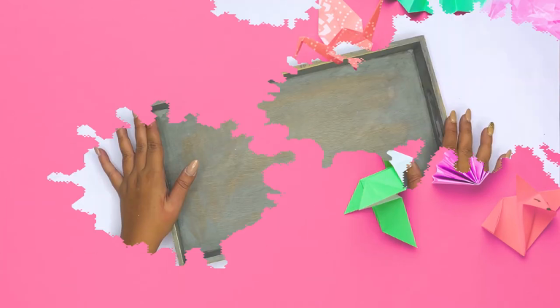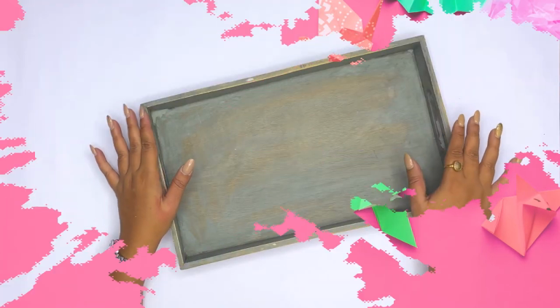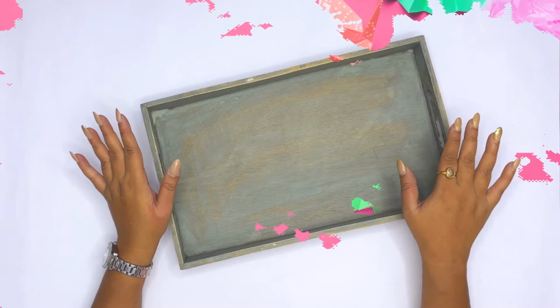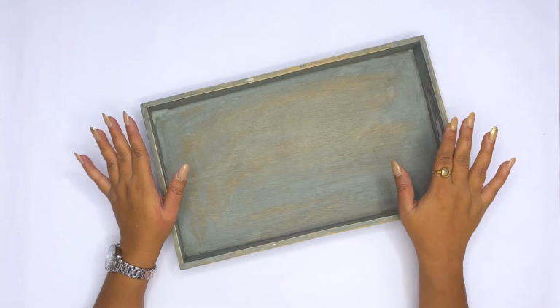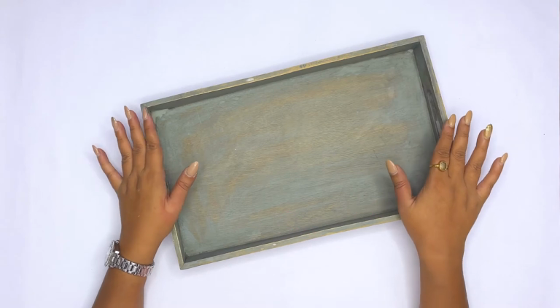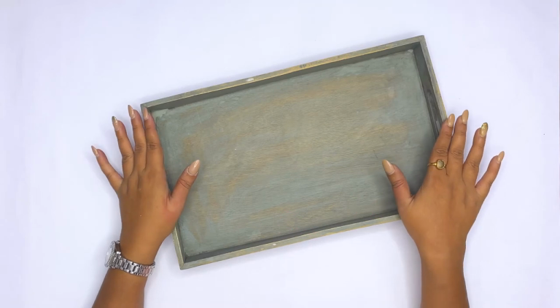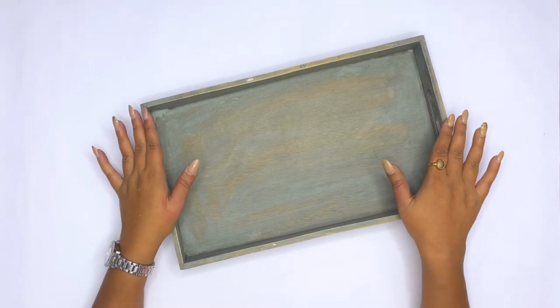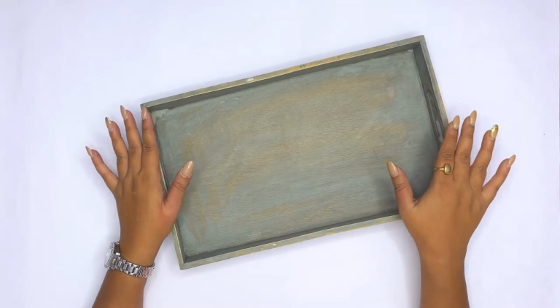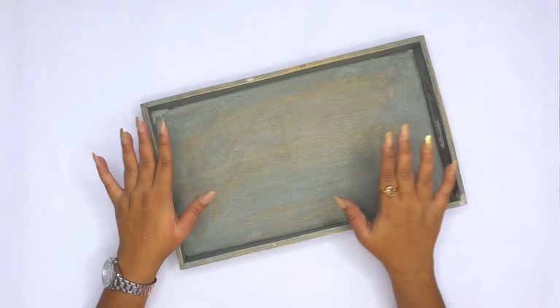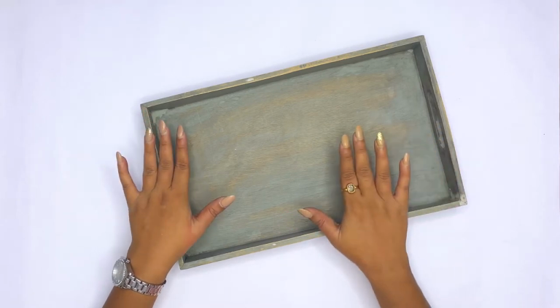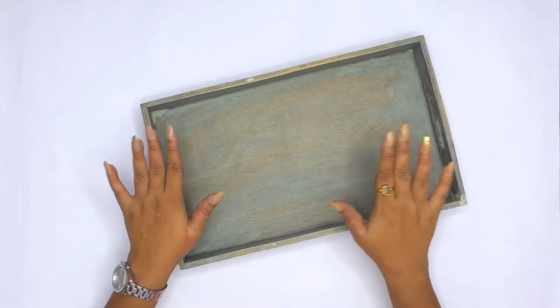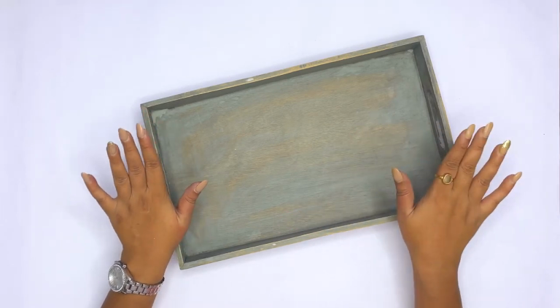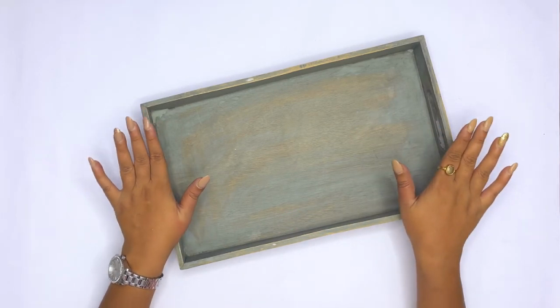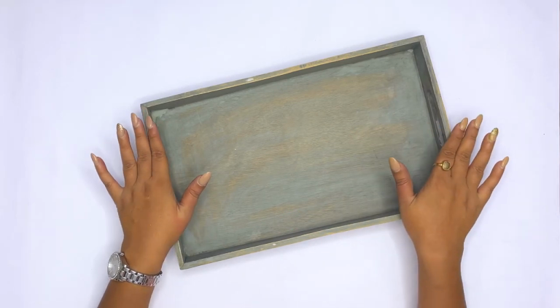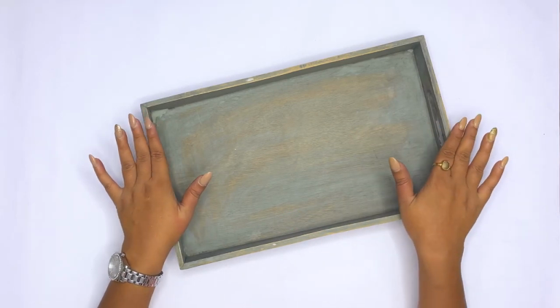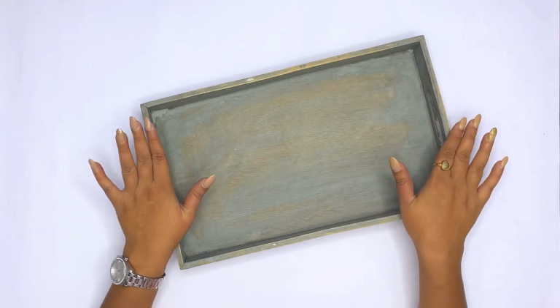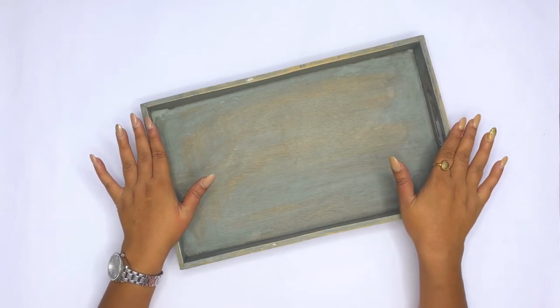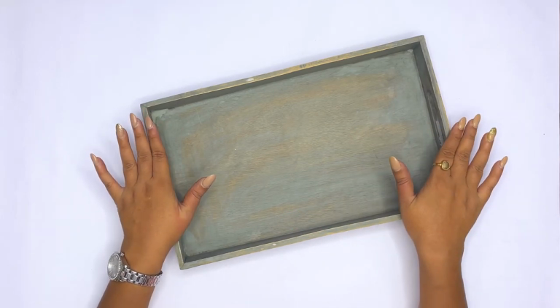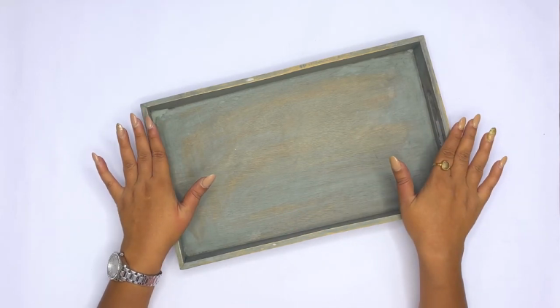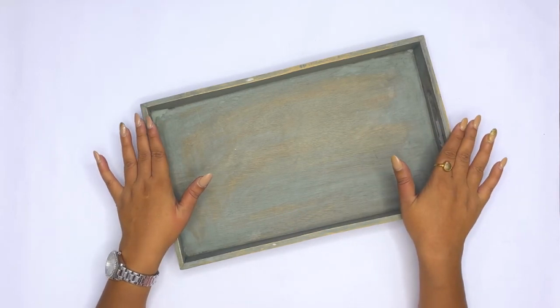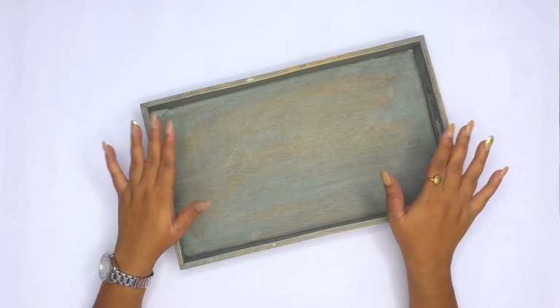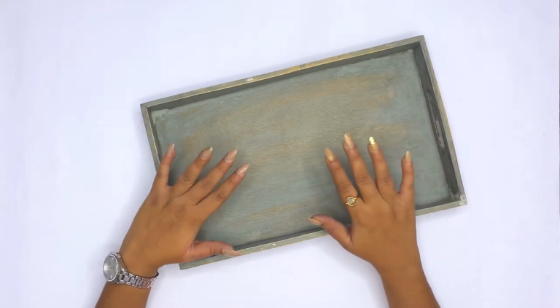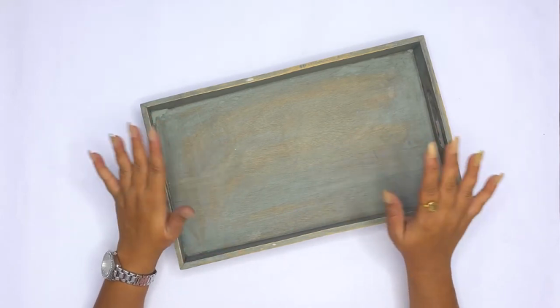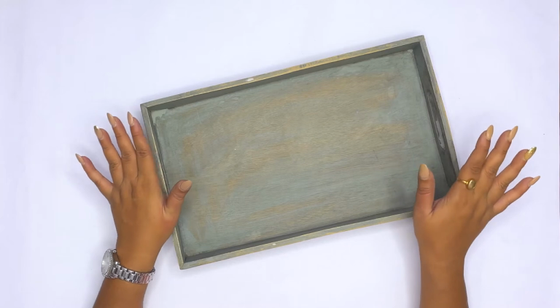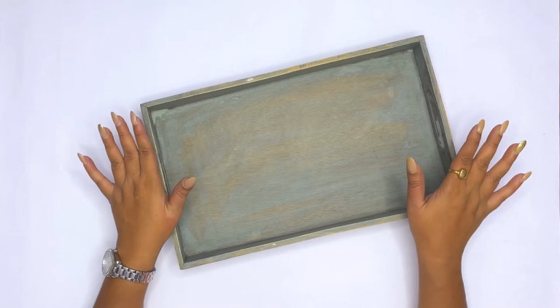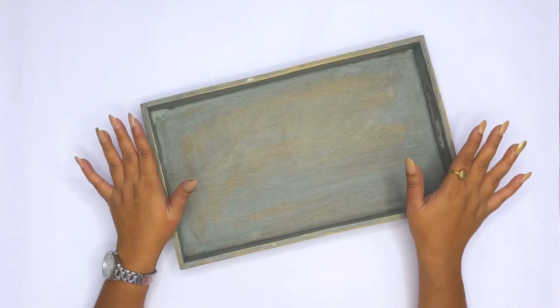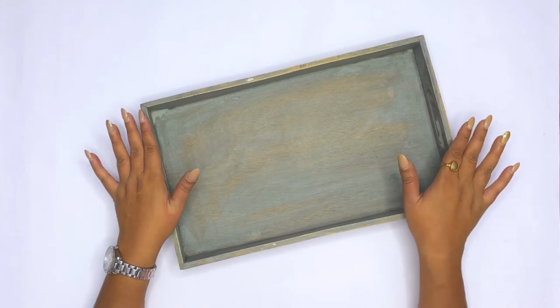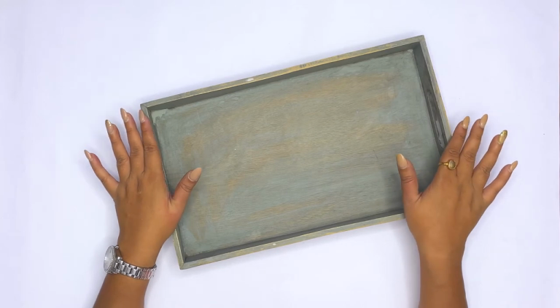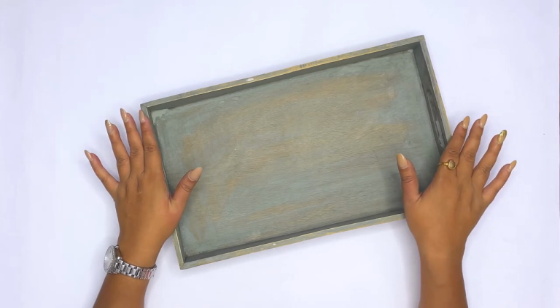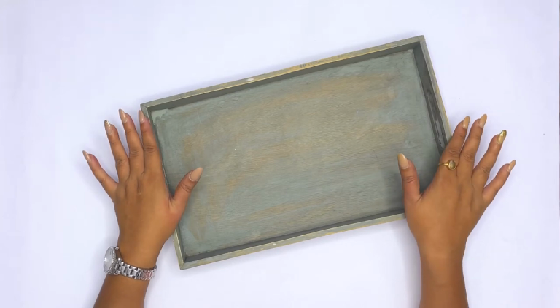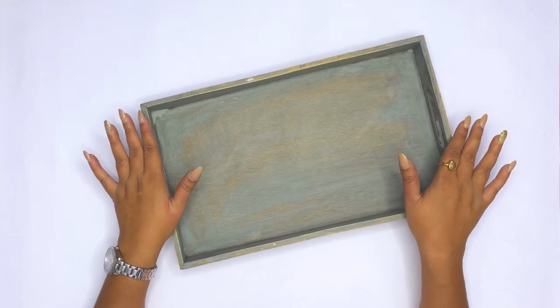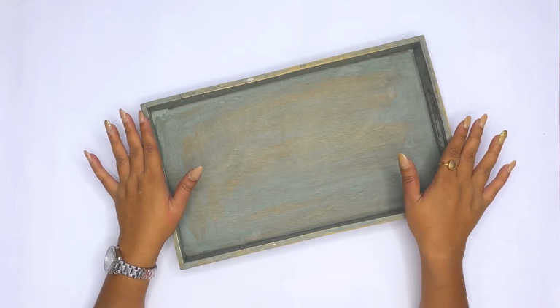Guys, in today's video, I am going to paint this old wooden tray with a very new look which will become very beautiful.